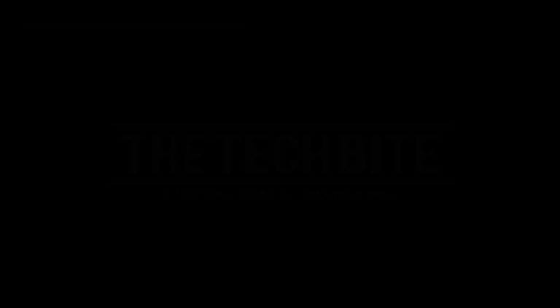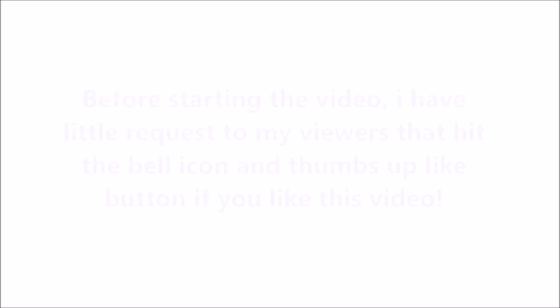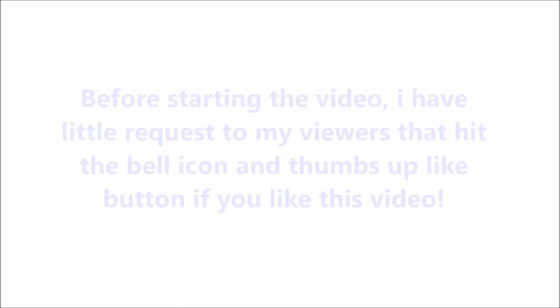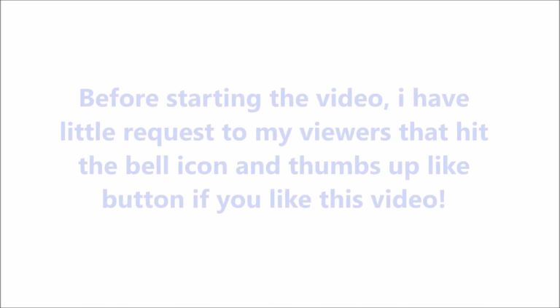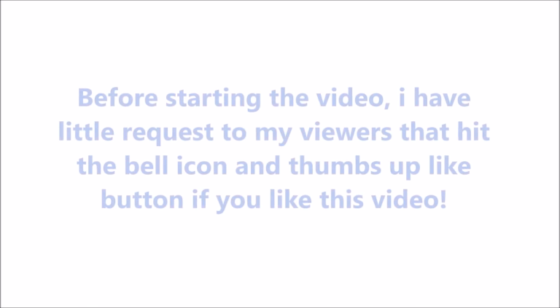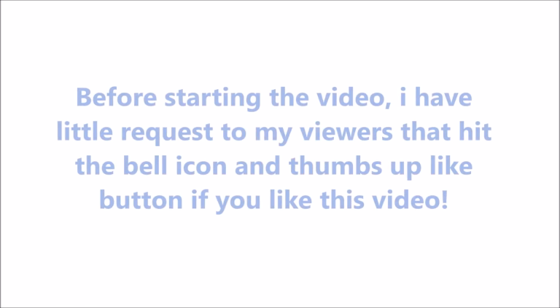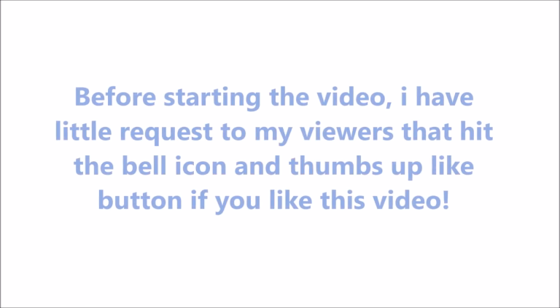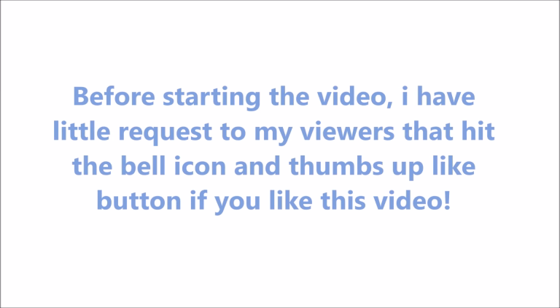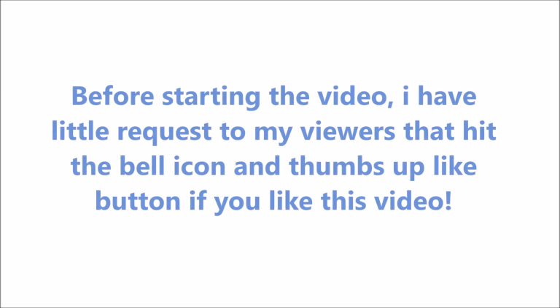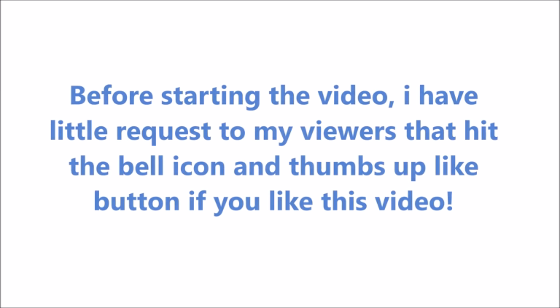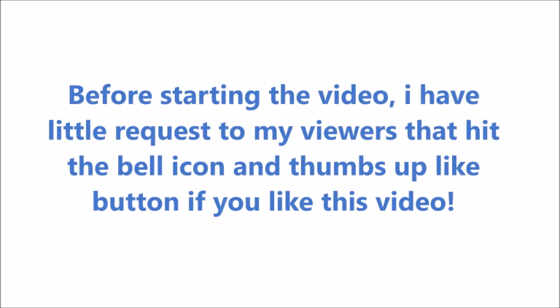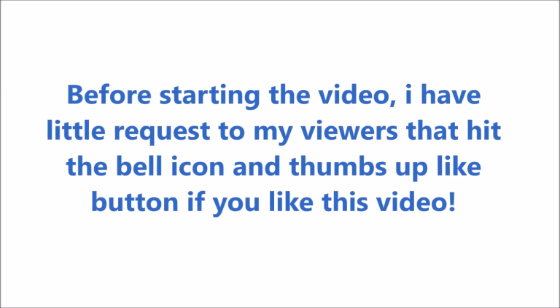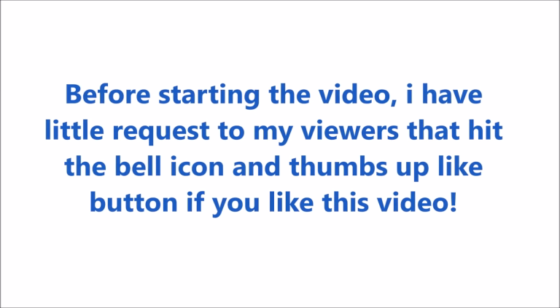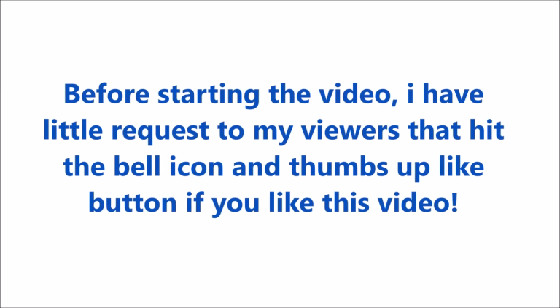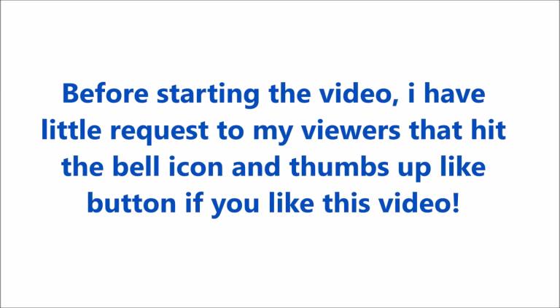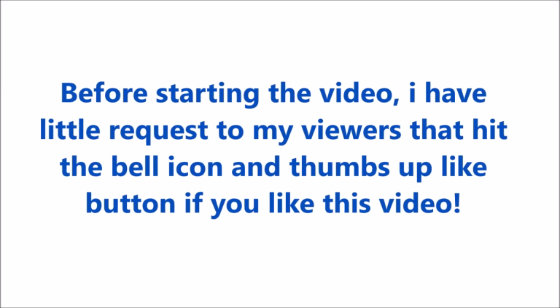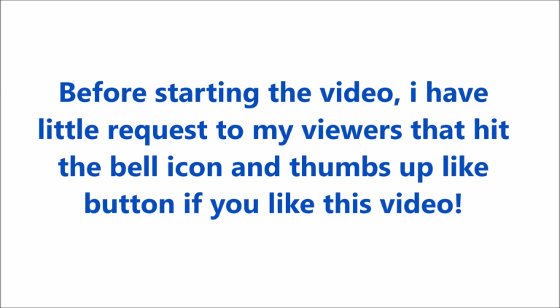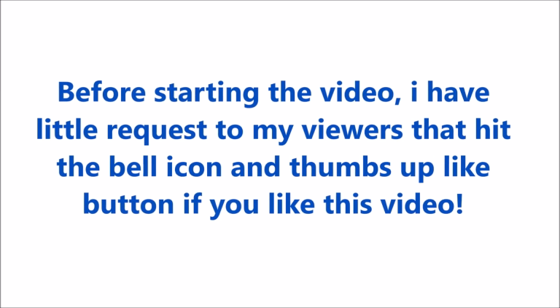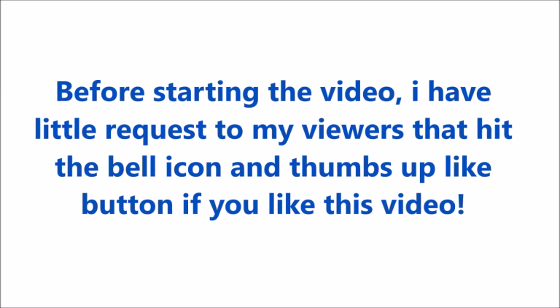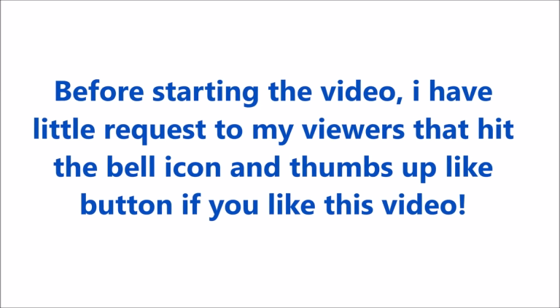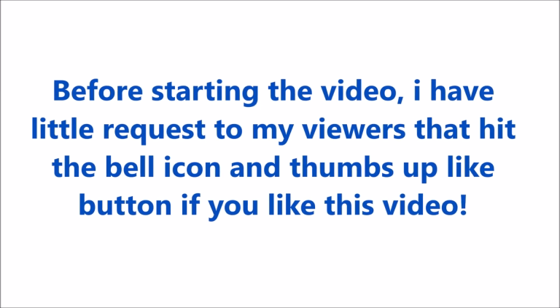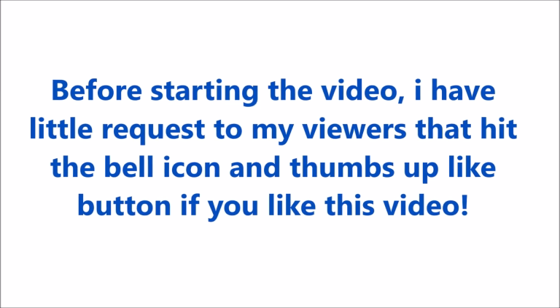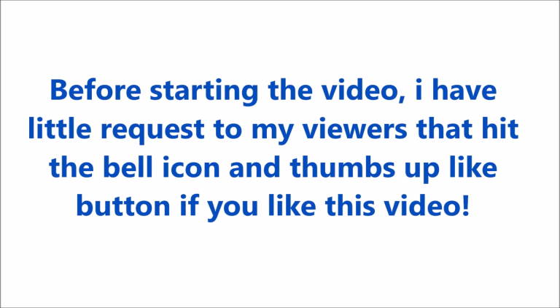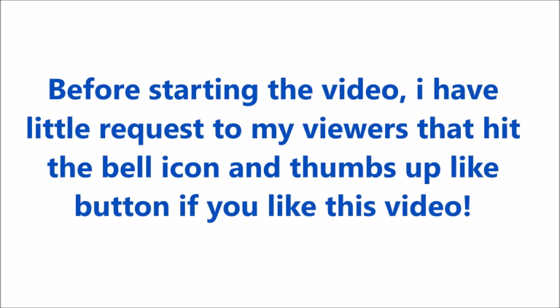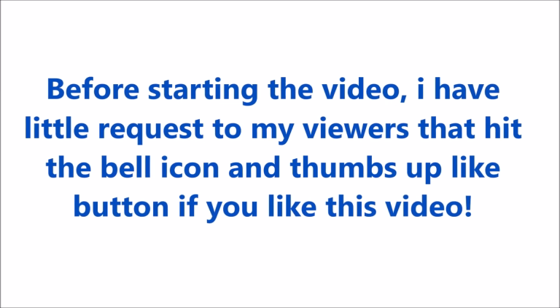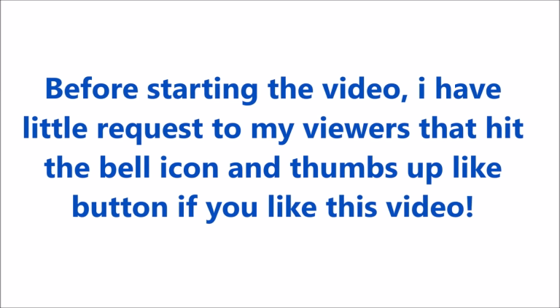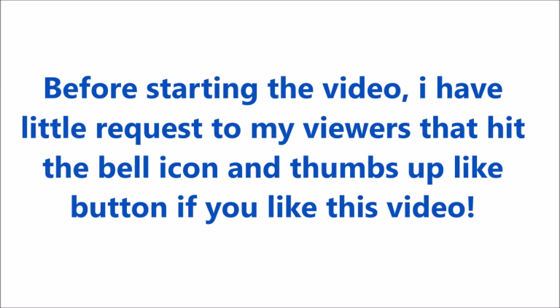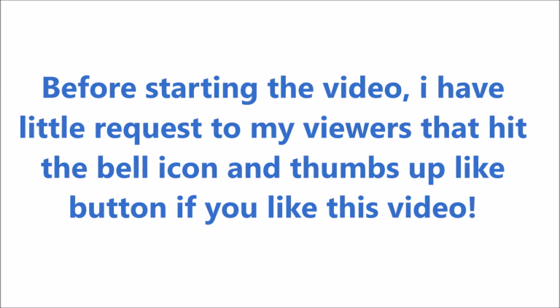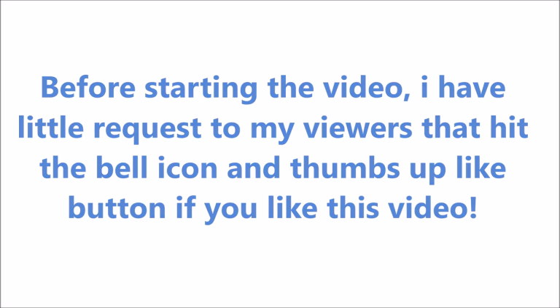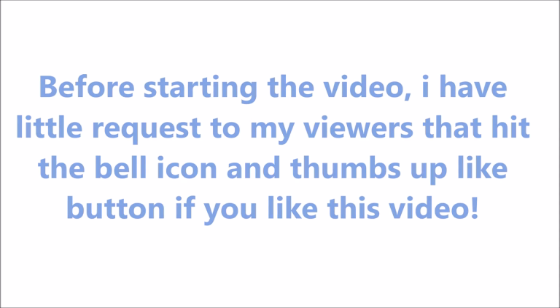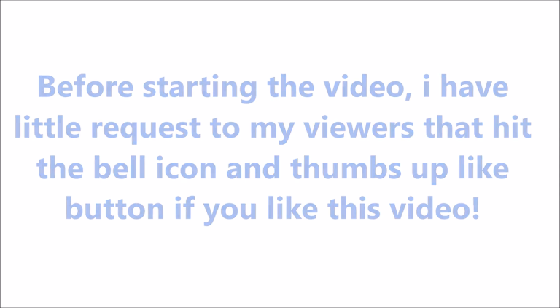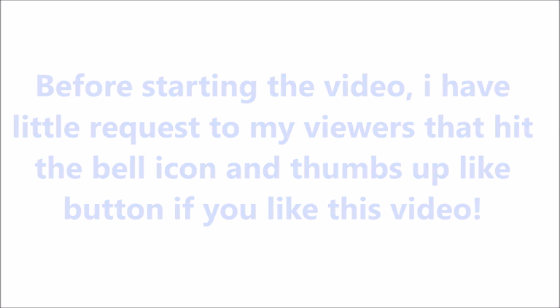Before starting the video, I have a little request to my viewers: hit the bell icon and thumbs up like button if you like this video.